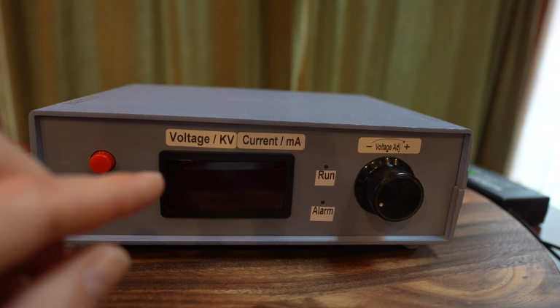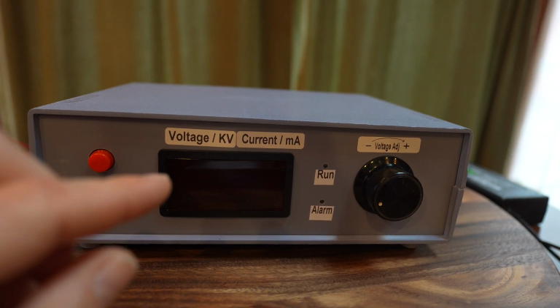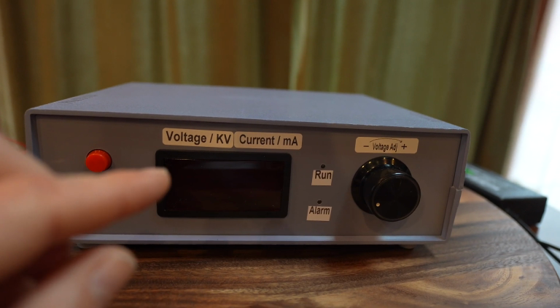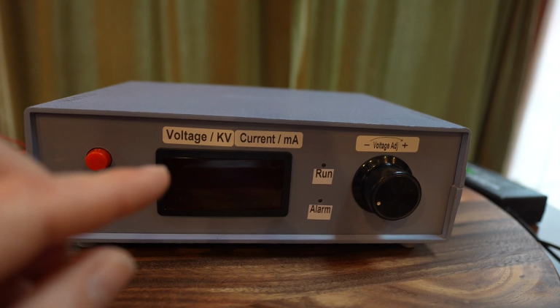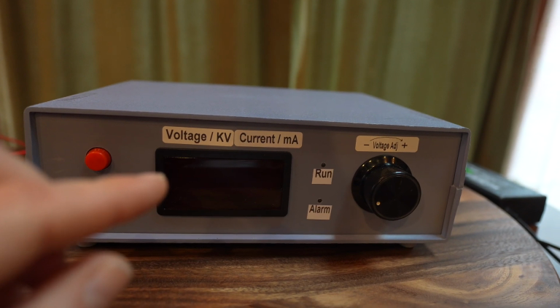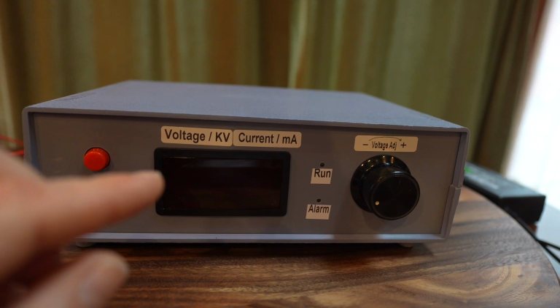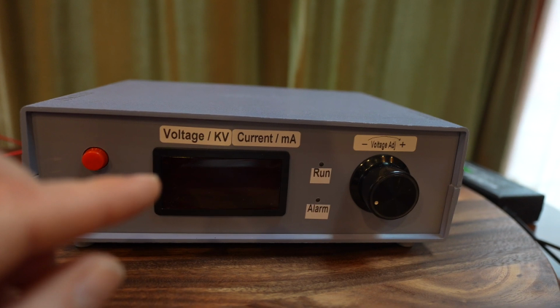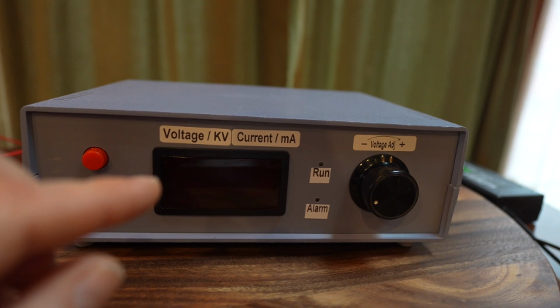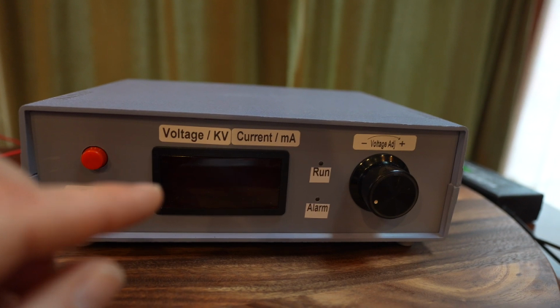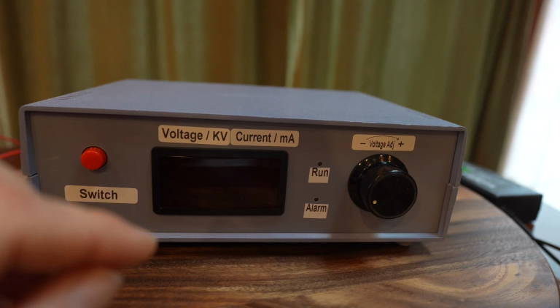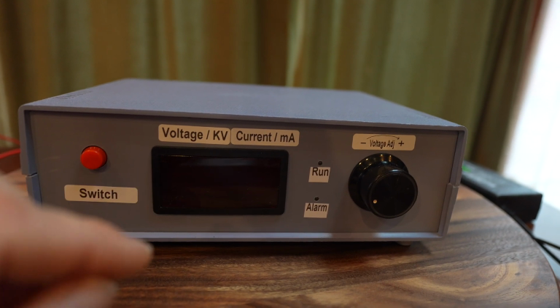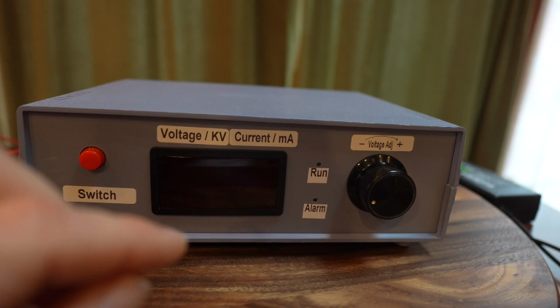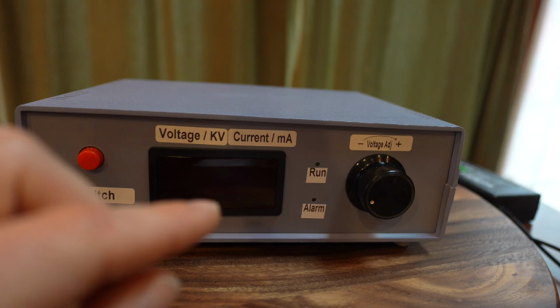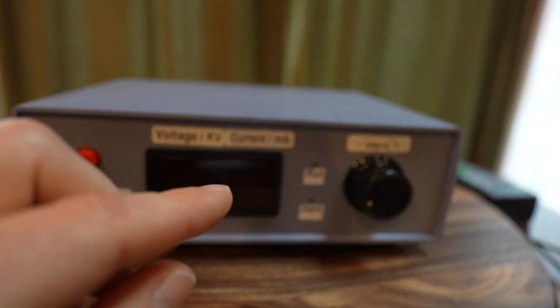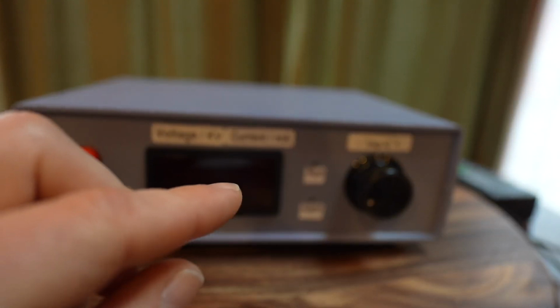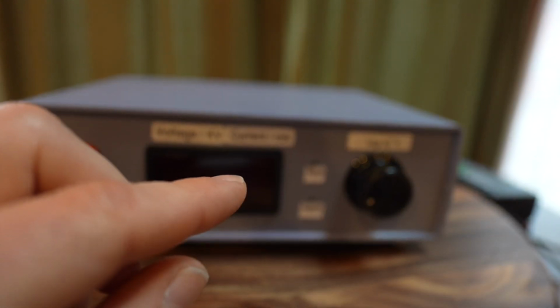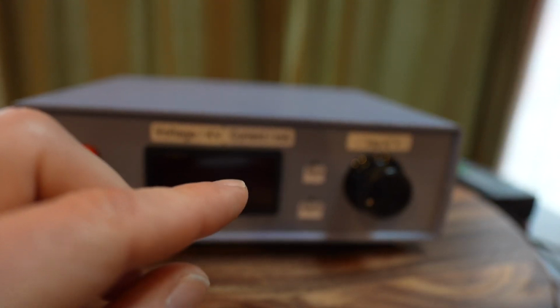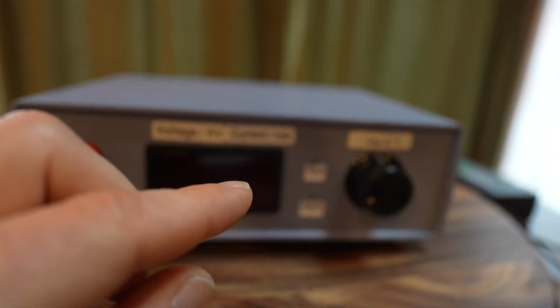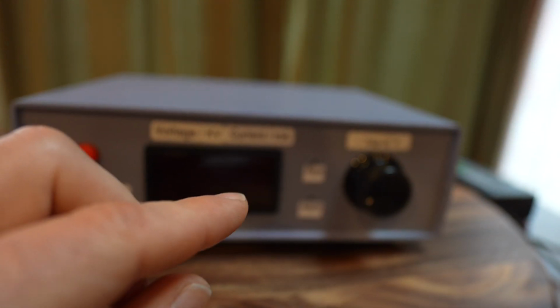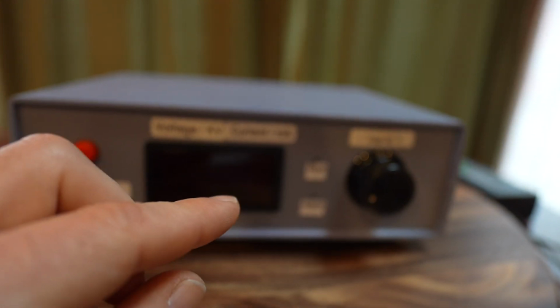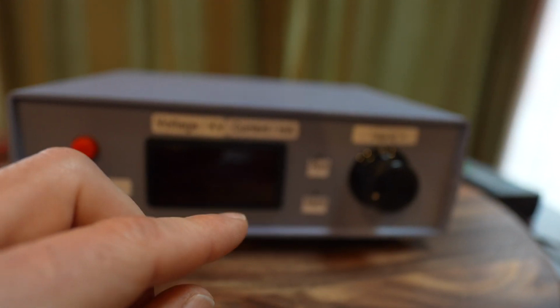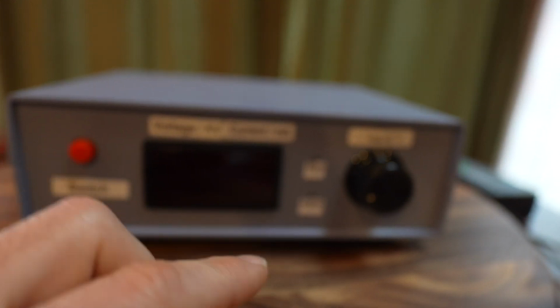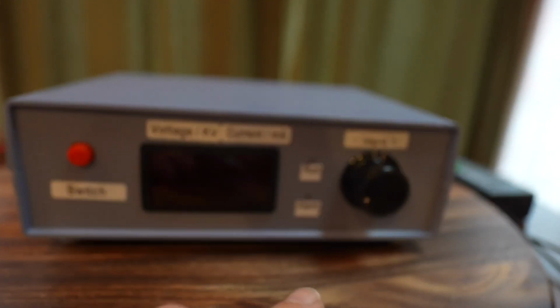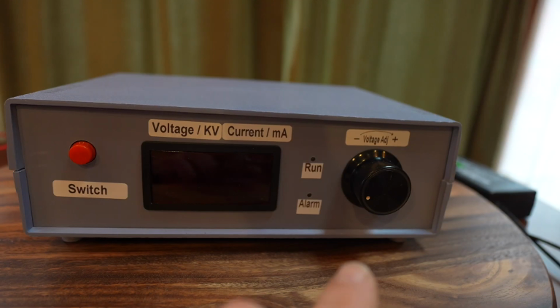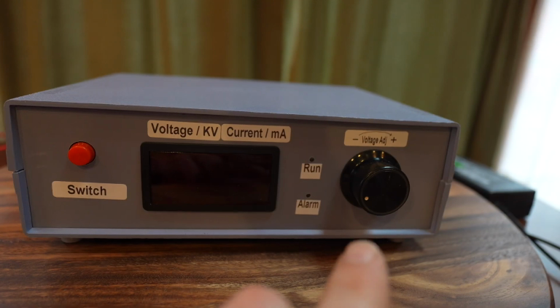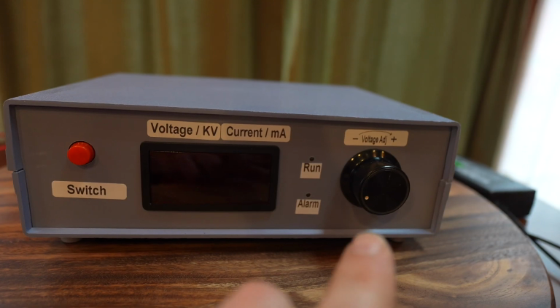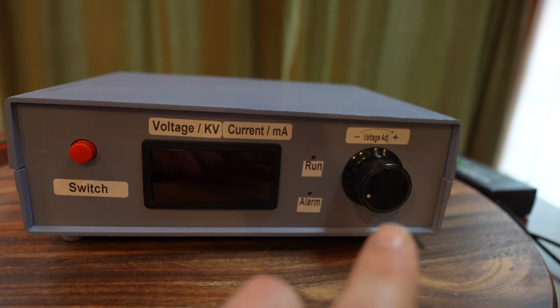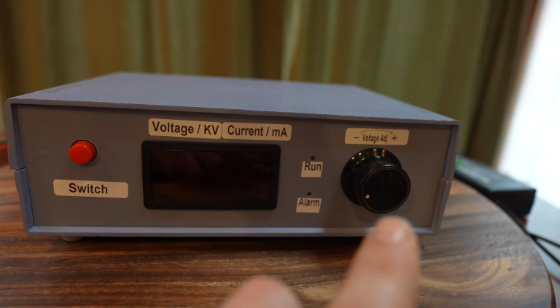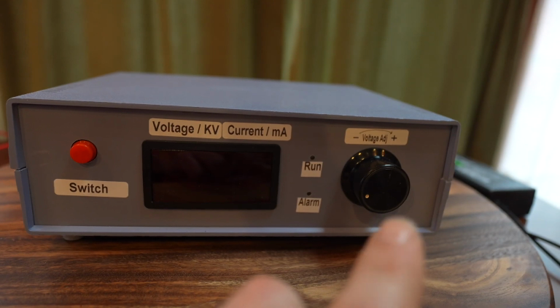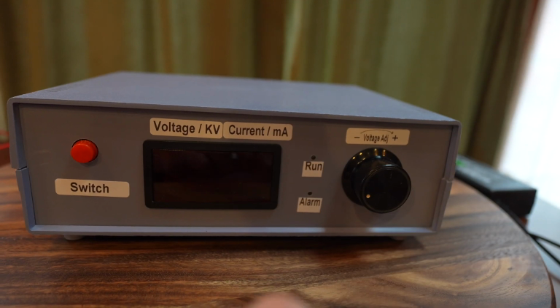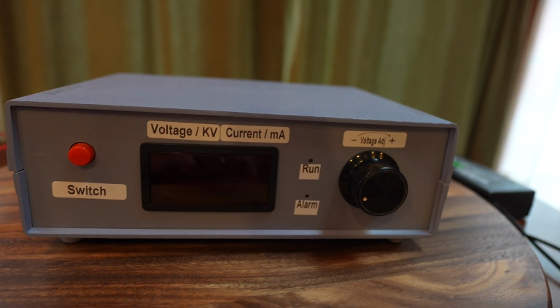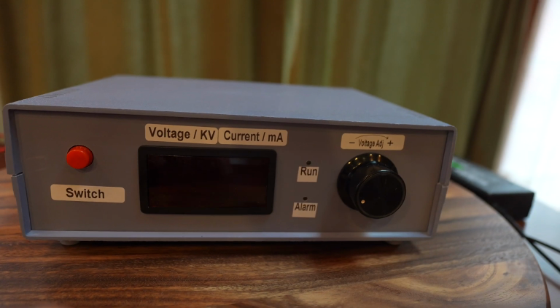Here is where the voltage will be displayed, and here's where the amperage will be displayed. This knob controls the voltage.